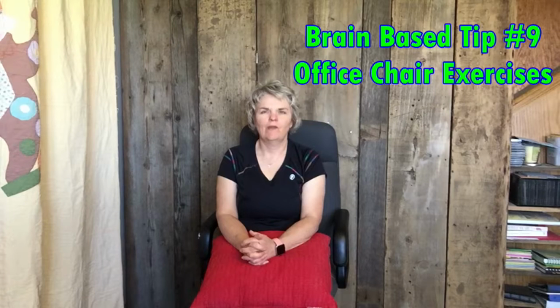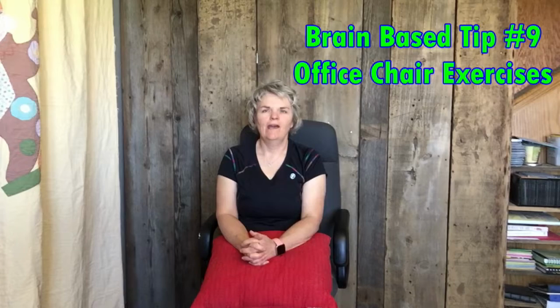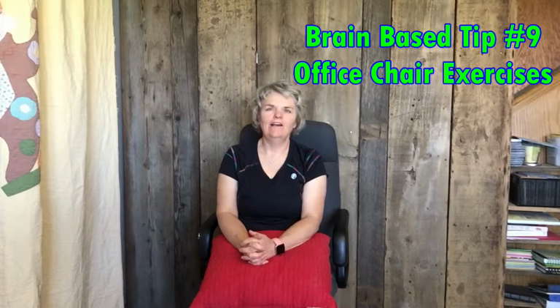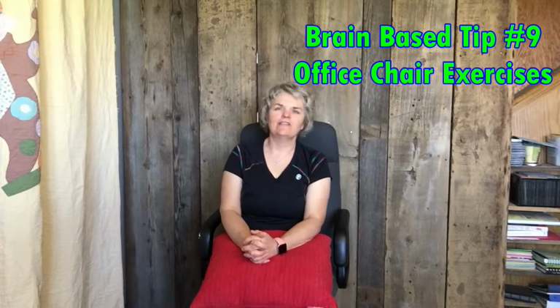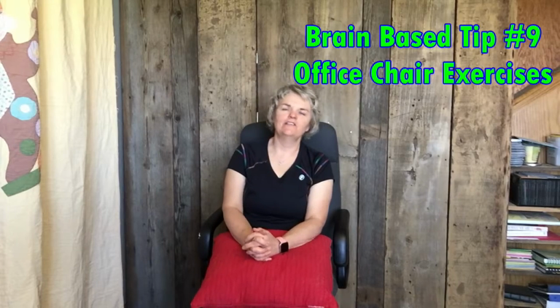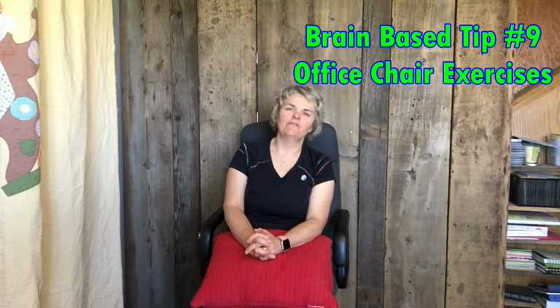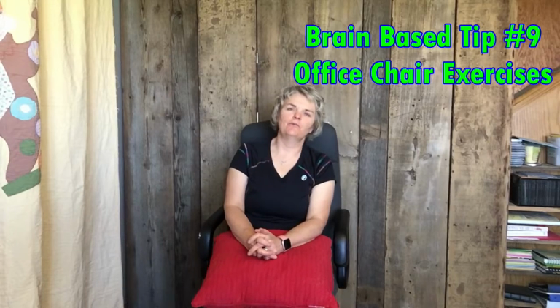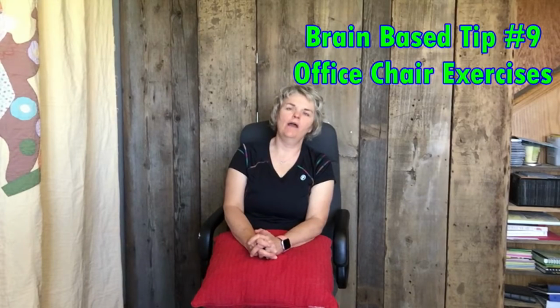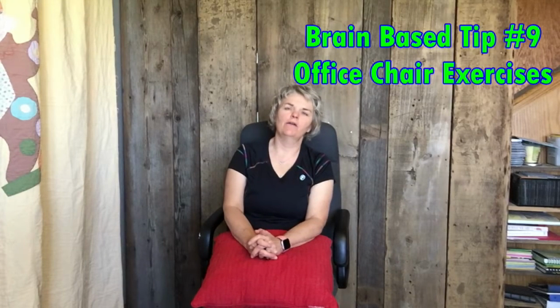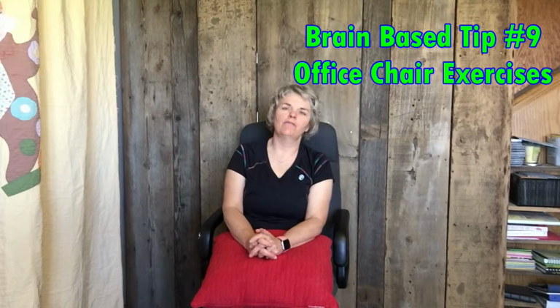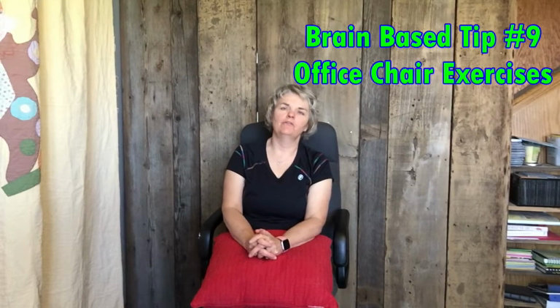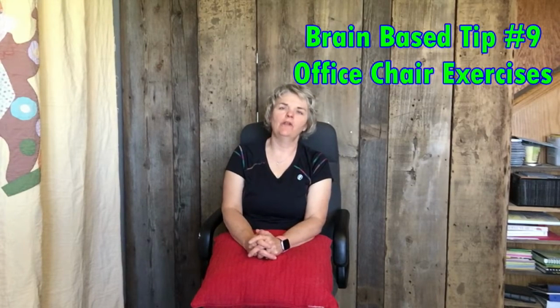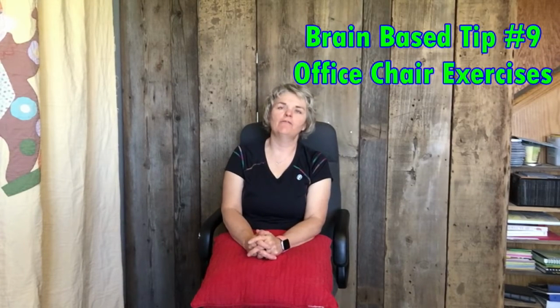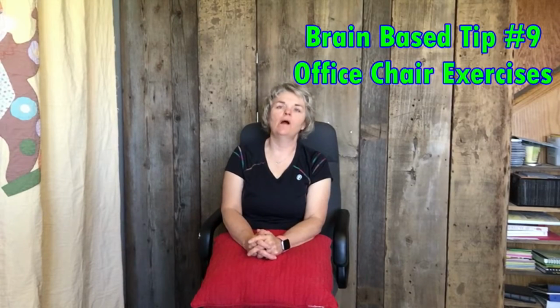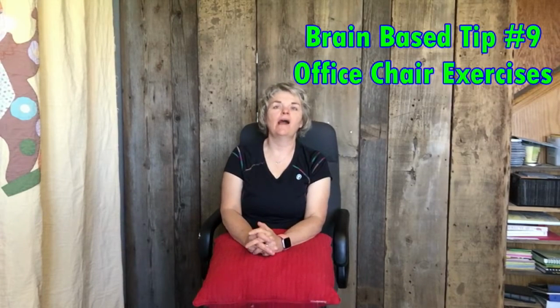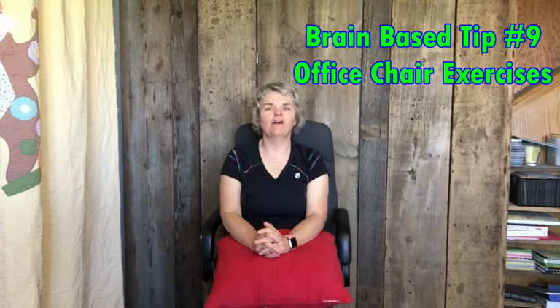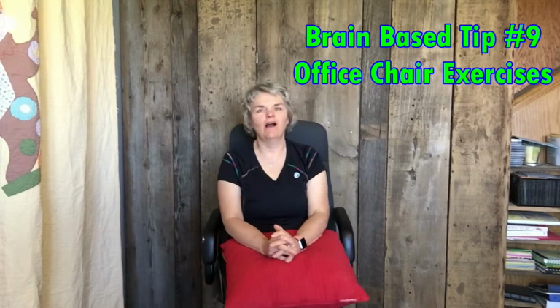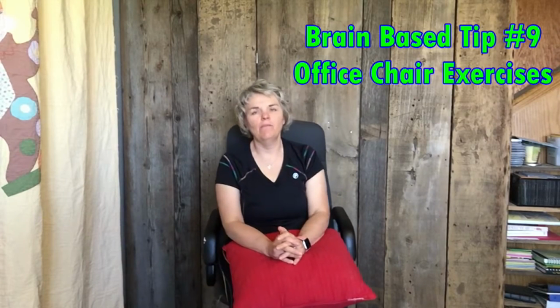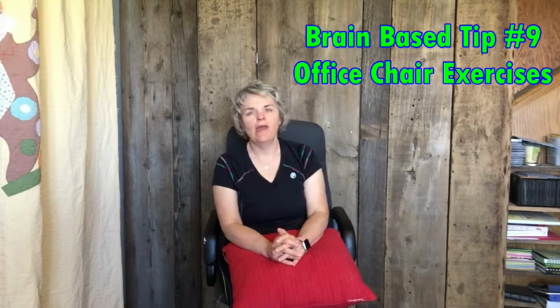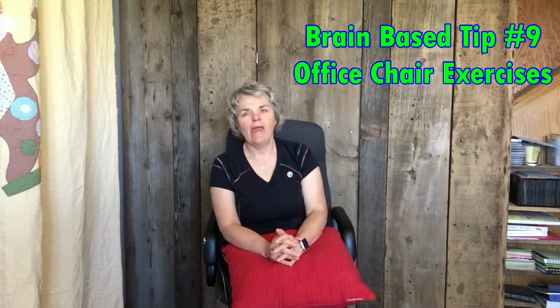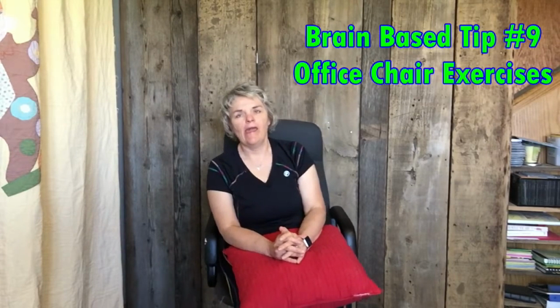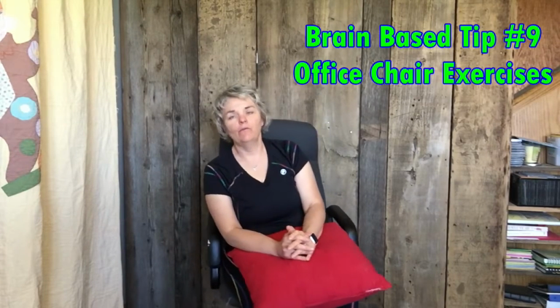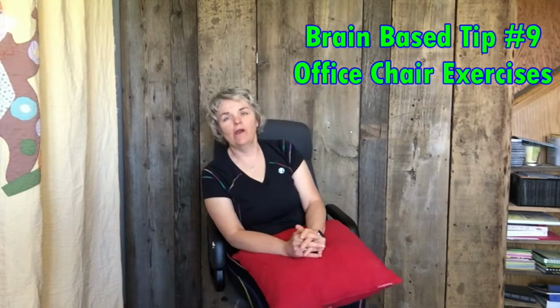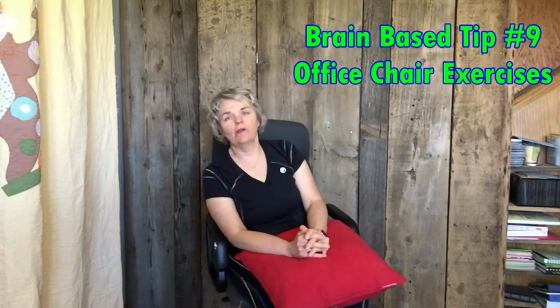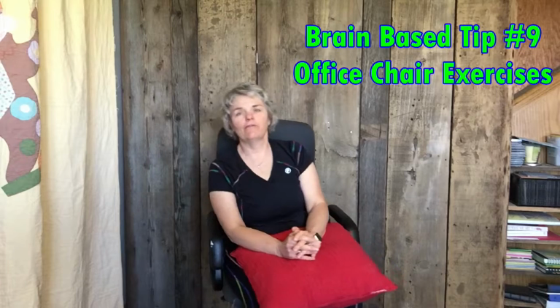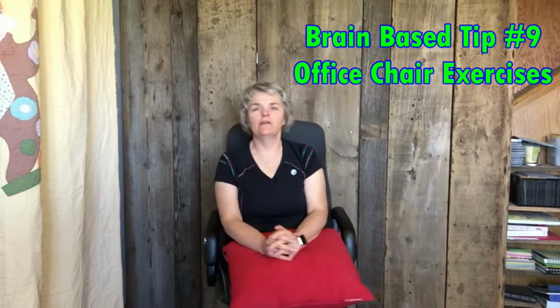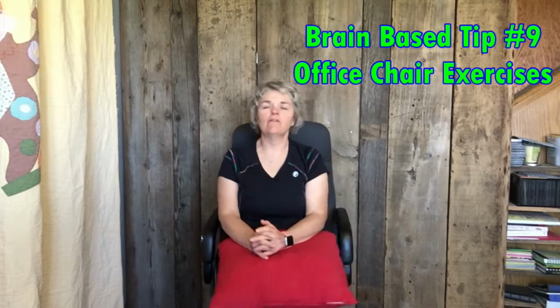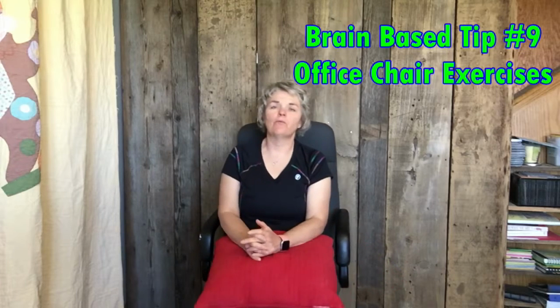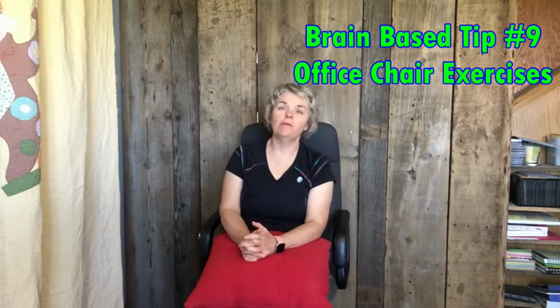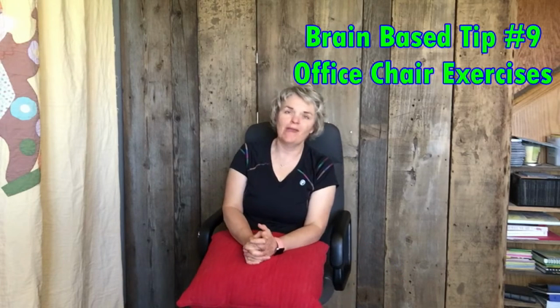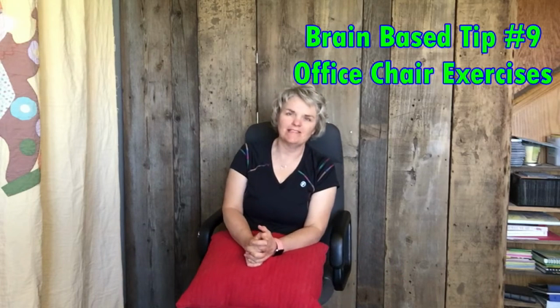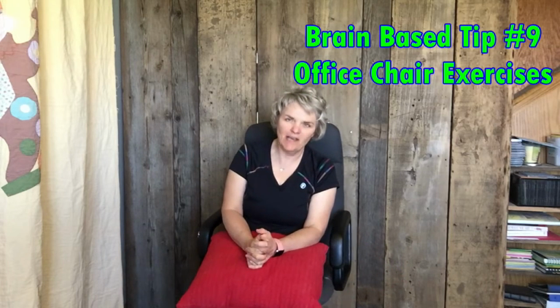Hello, Sally Shaver-Dubois here from DoLifeWellNow.com and we are ready for another Brain-Based Tip.